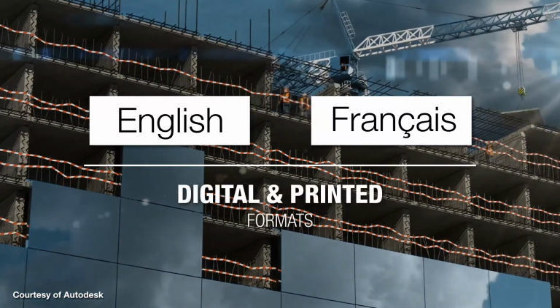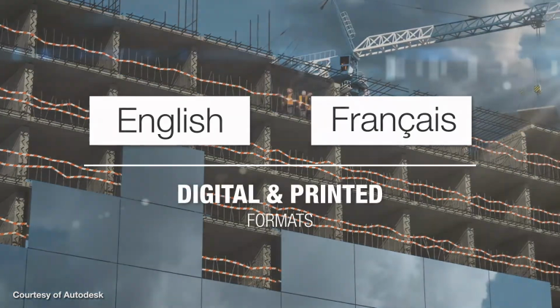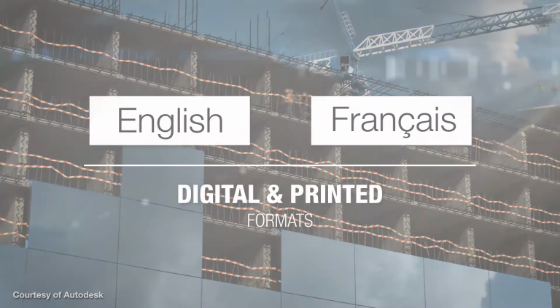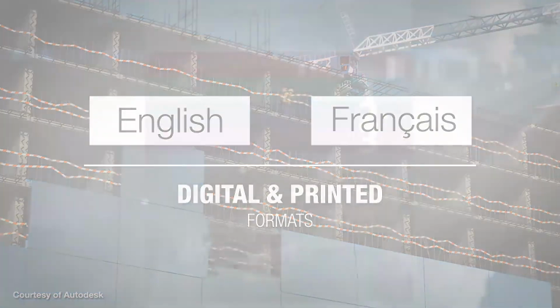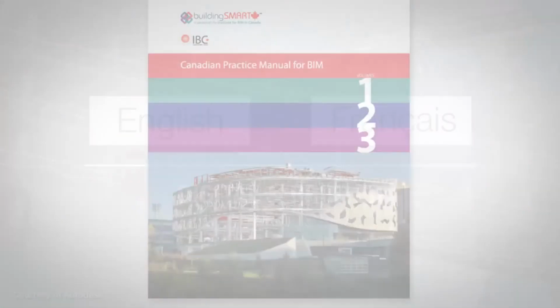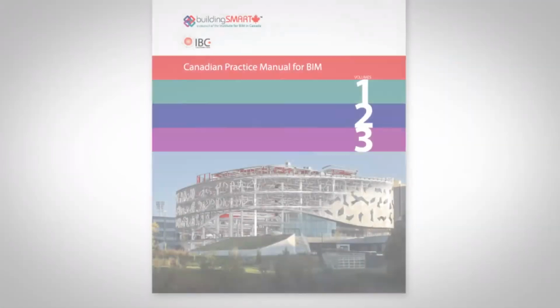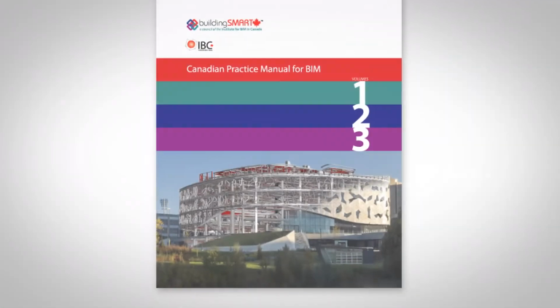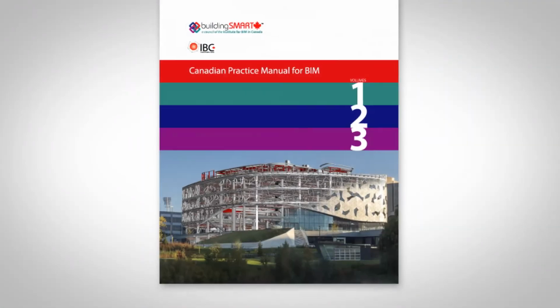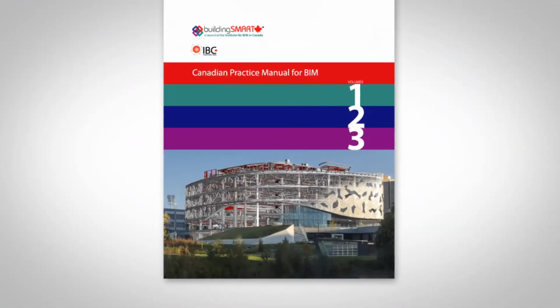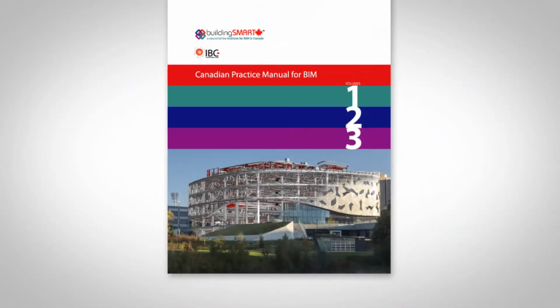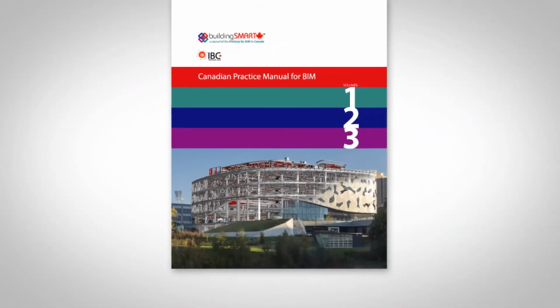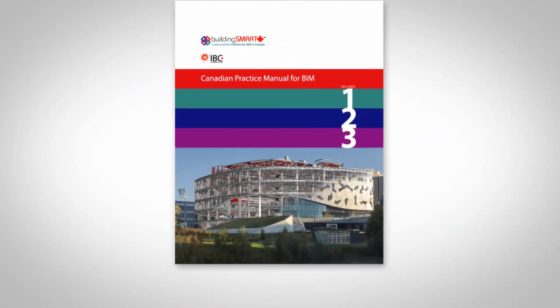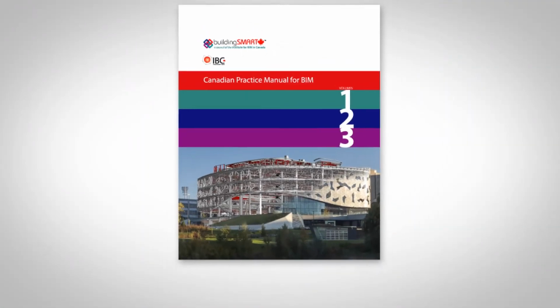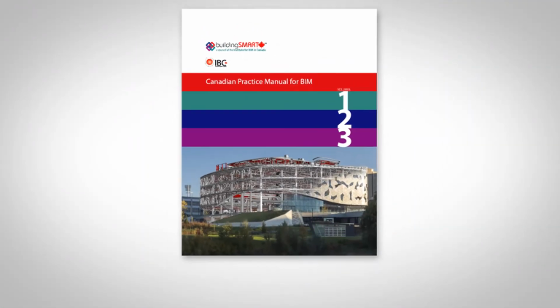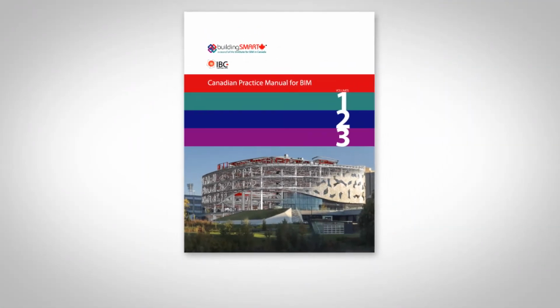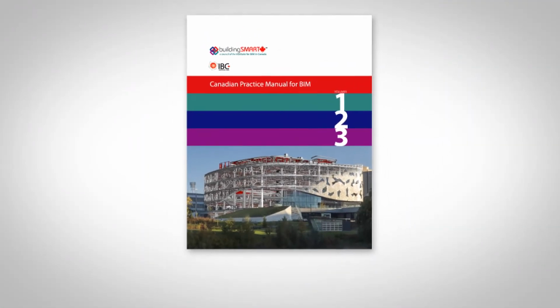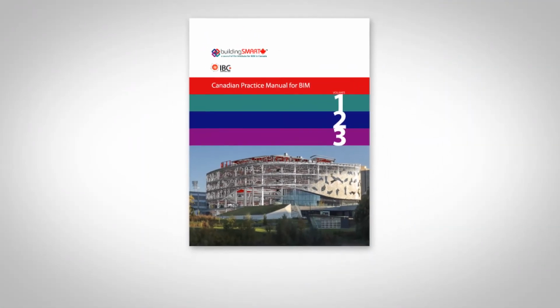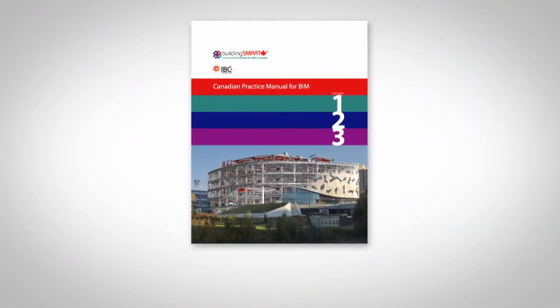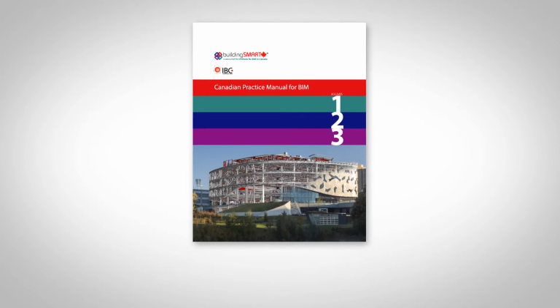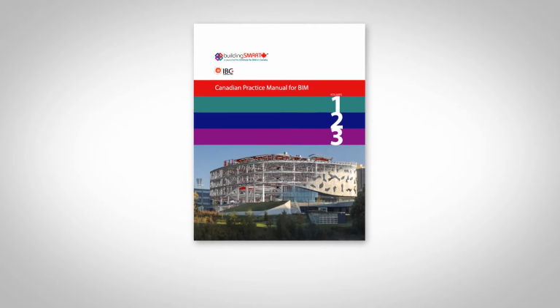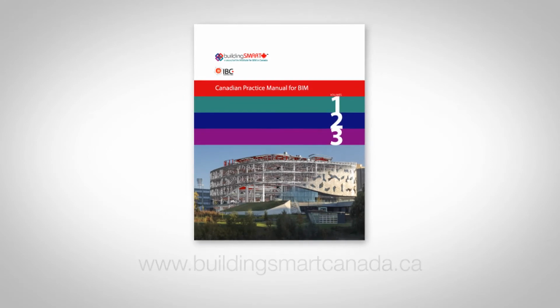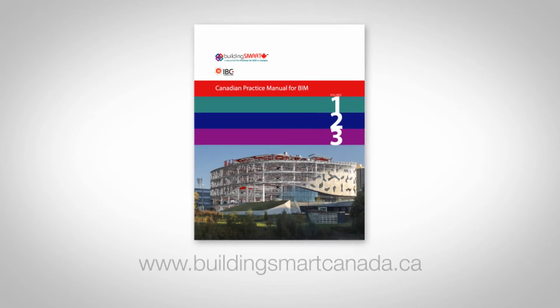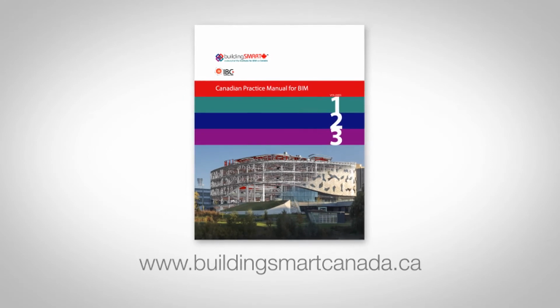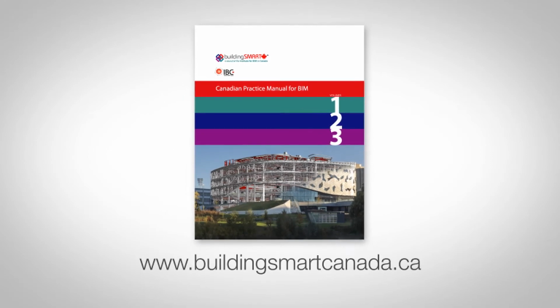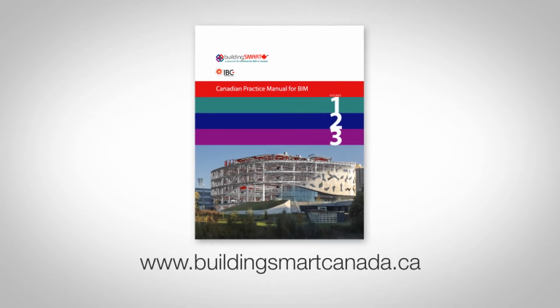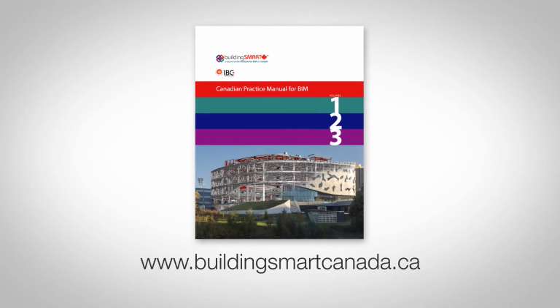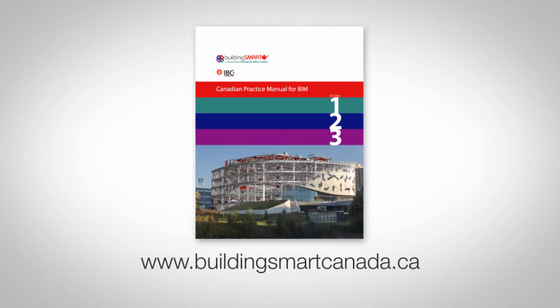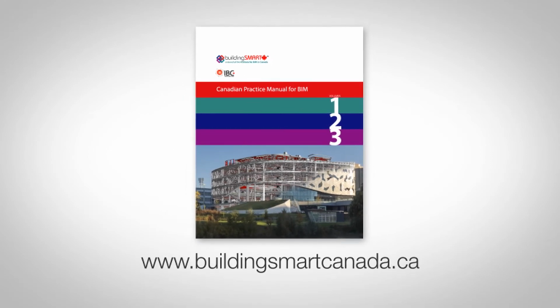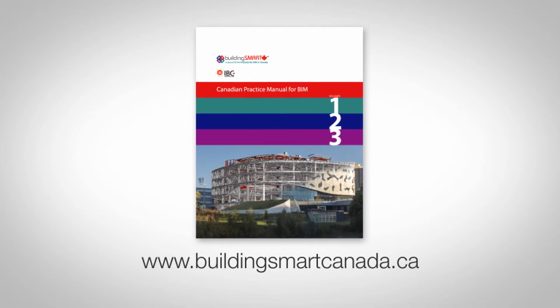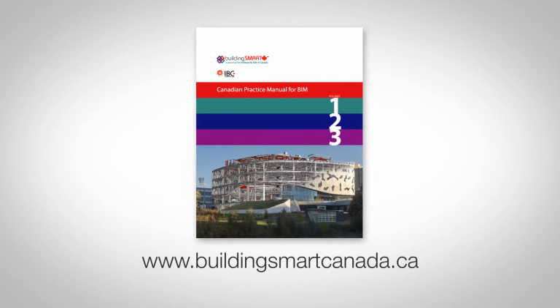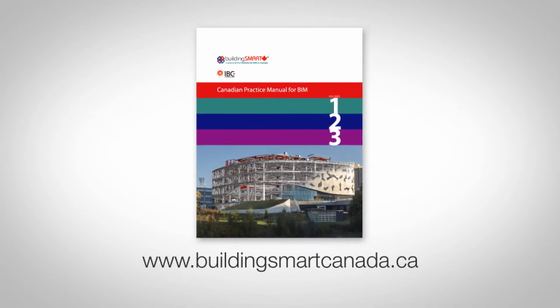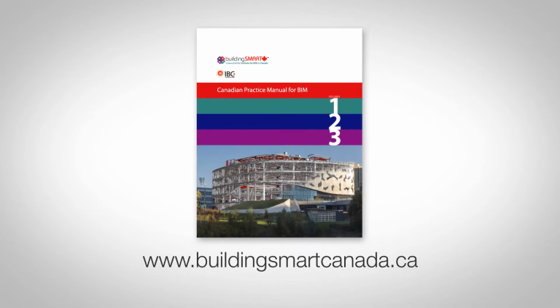For more information on the Canadian Practice Manual for BIM, please visit our website. And don't forget to become a member of Building Smart Canada today.